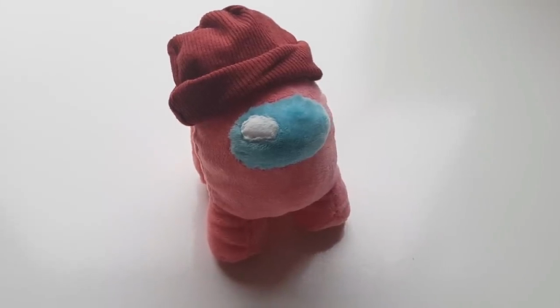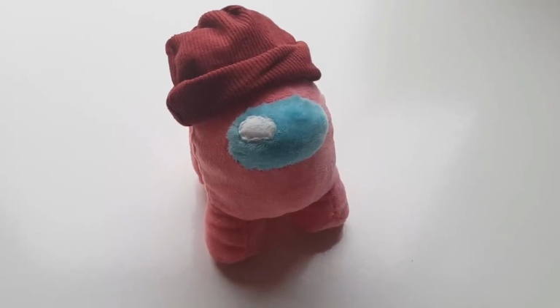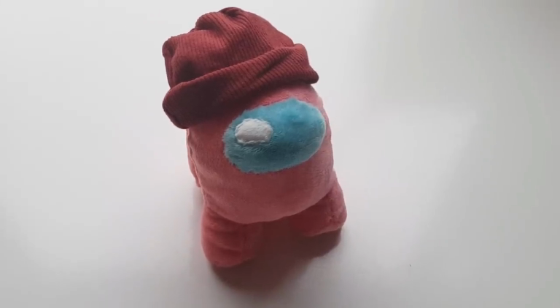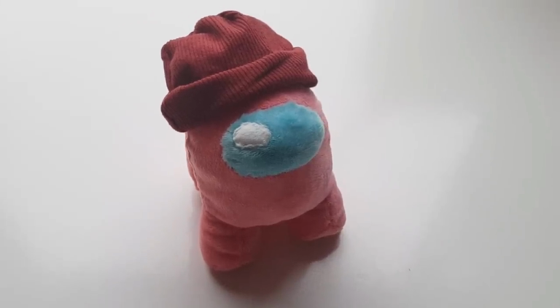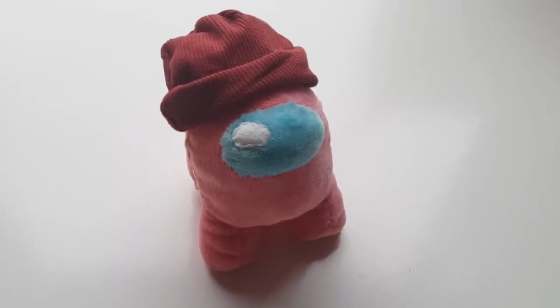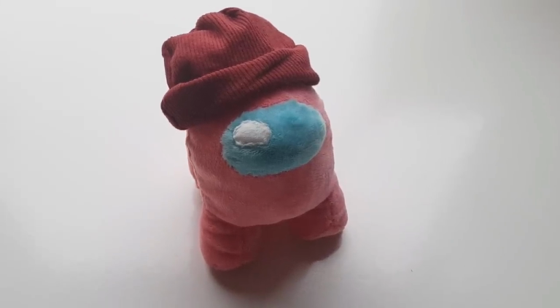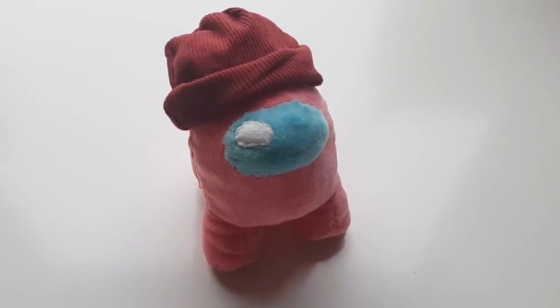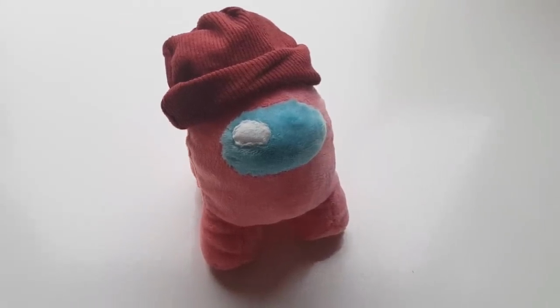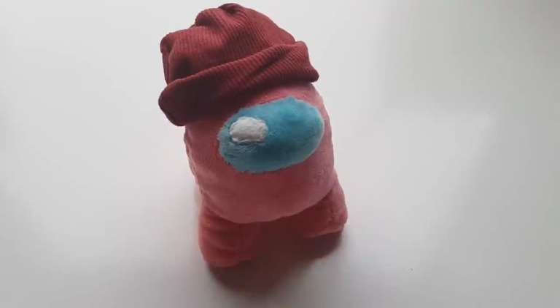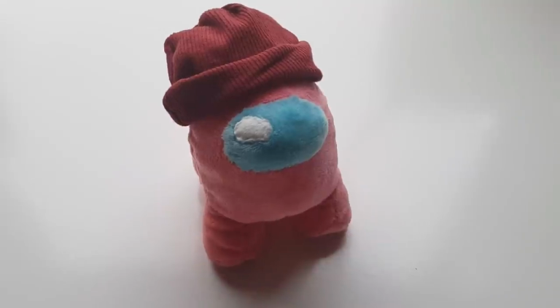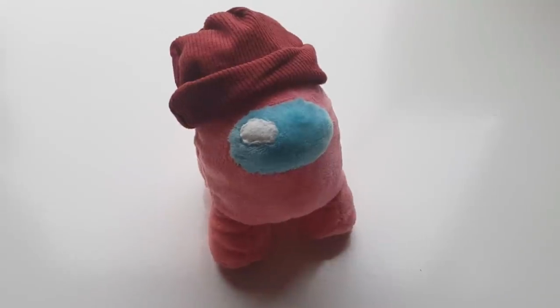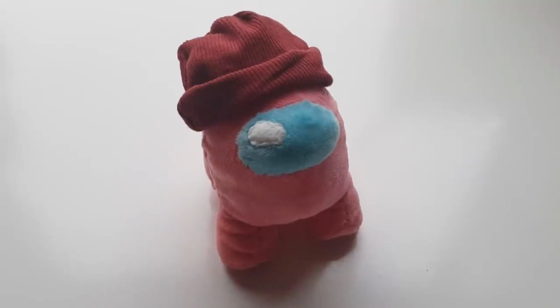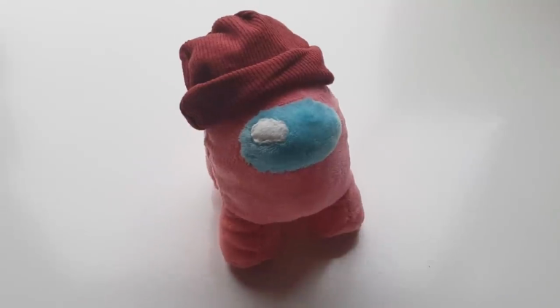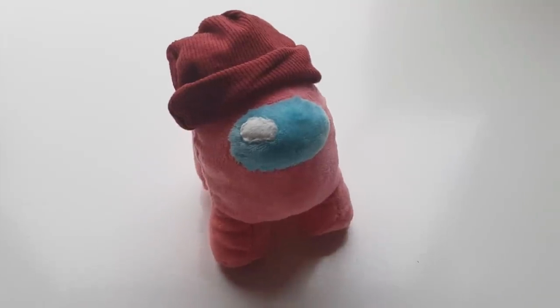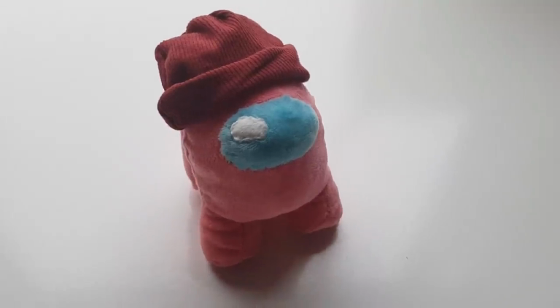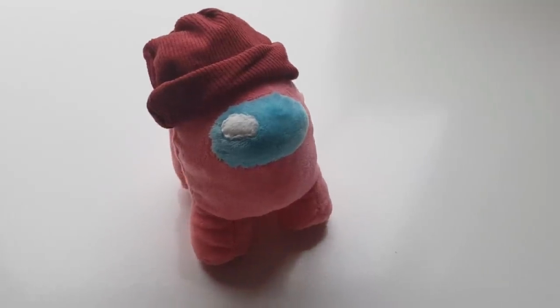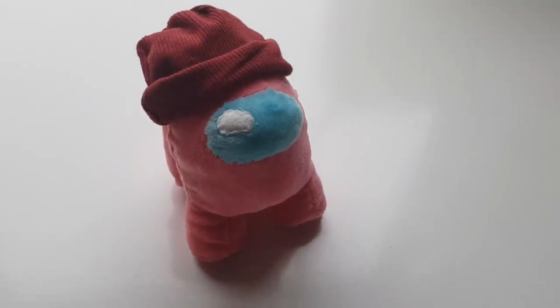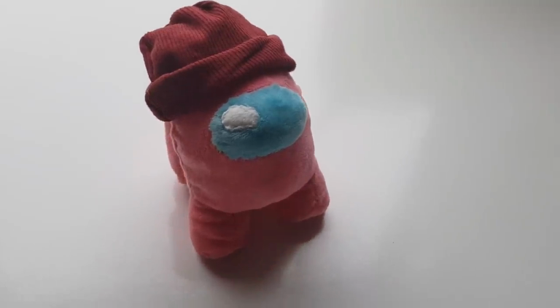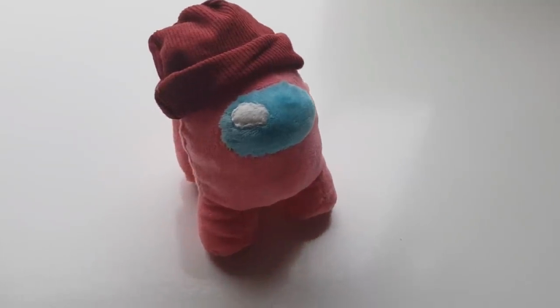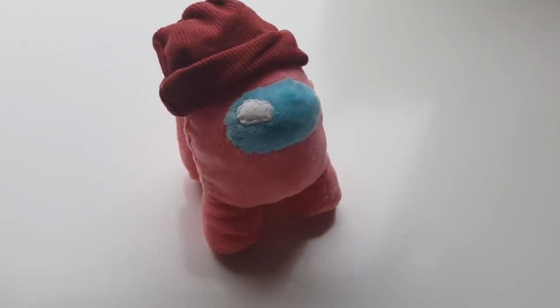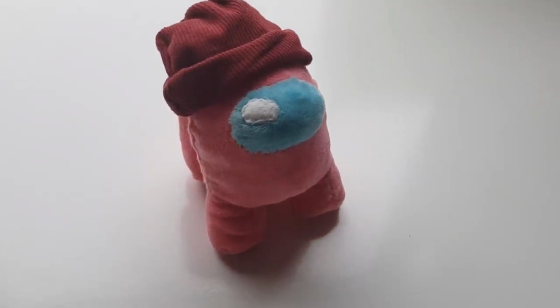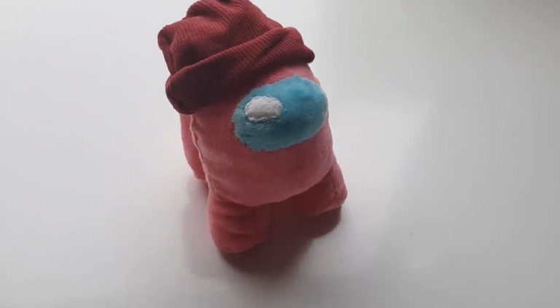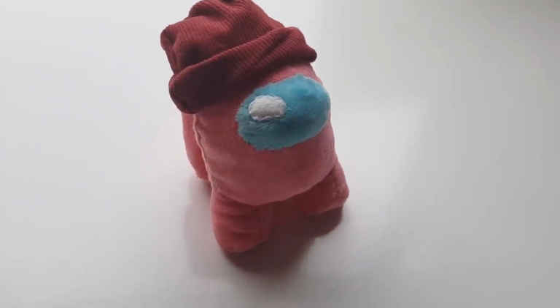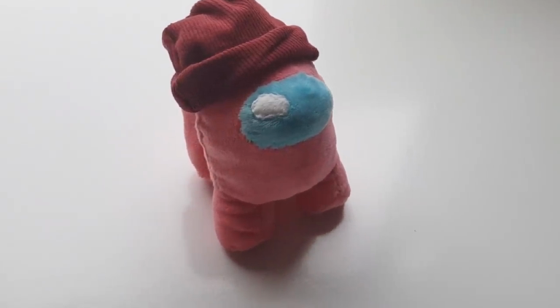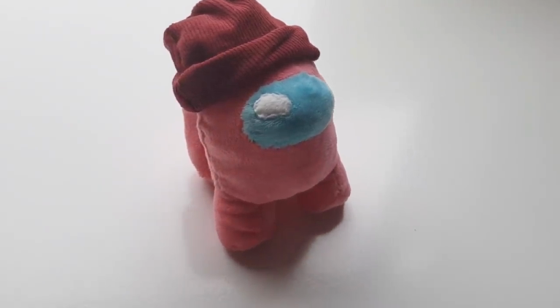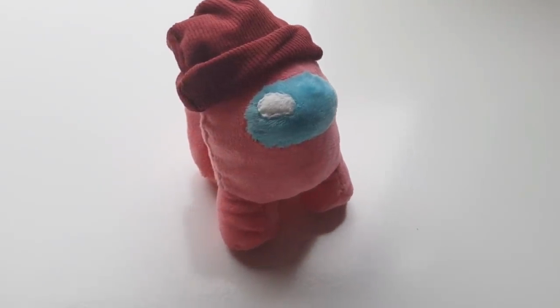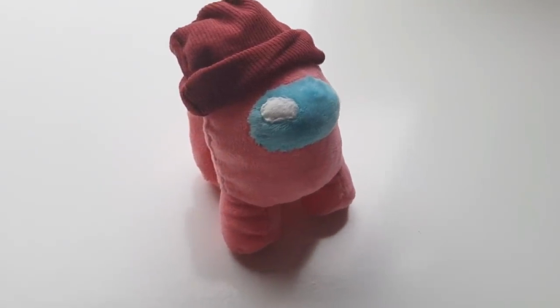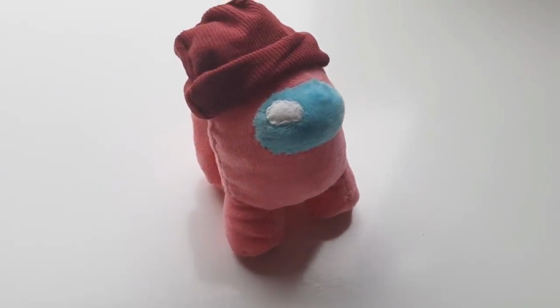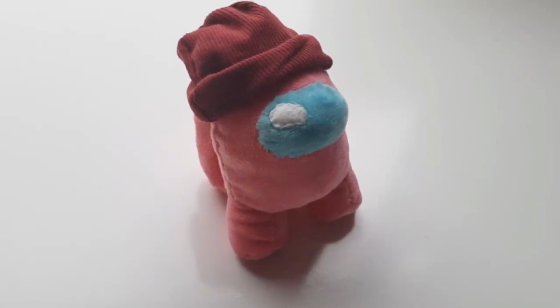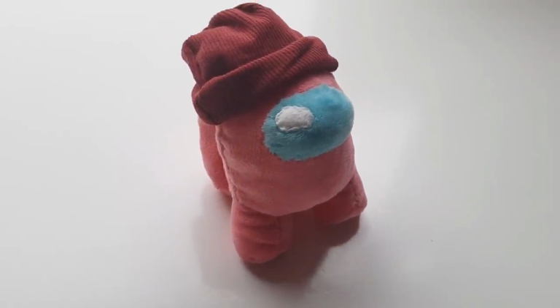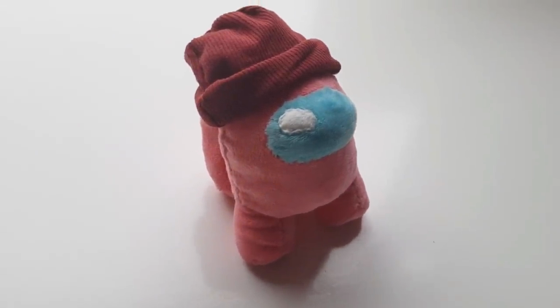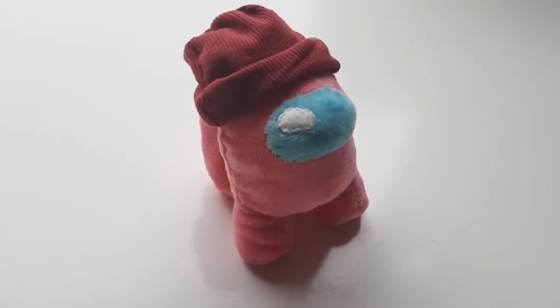And that is how you make a beanie hat. This is actually how you make a beanie for people too, so if you scale this up to head size you can make yourself a matching one.